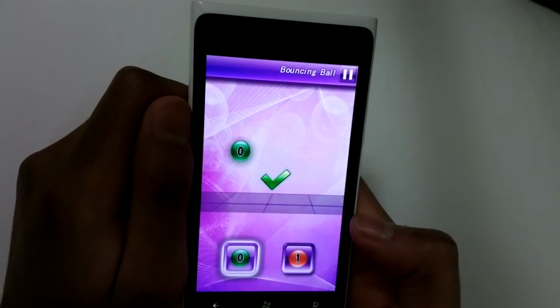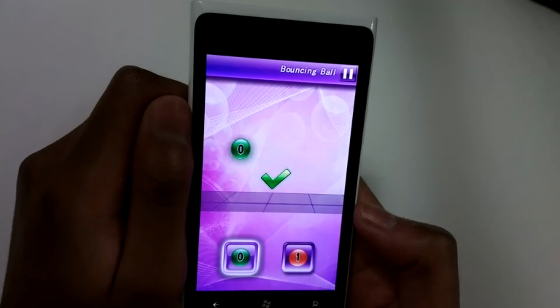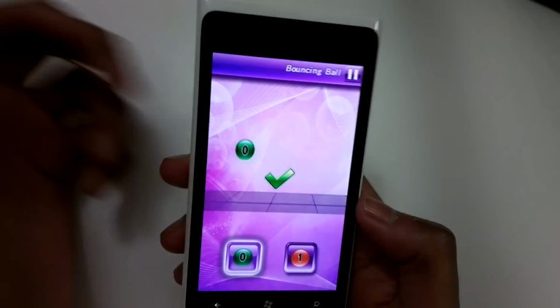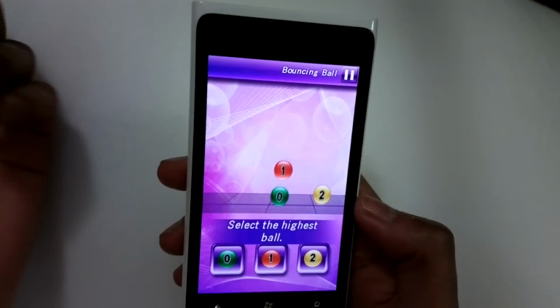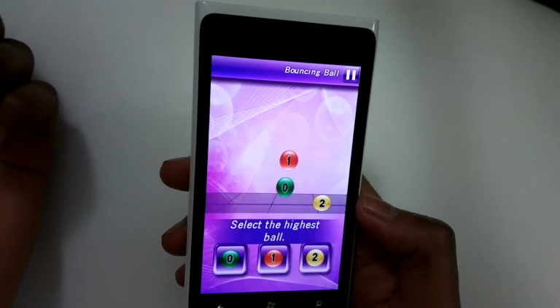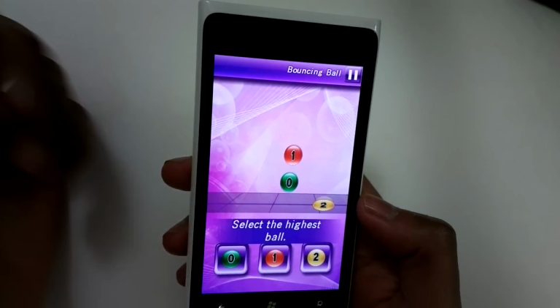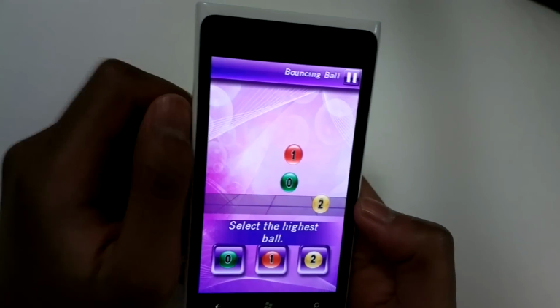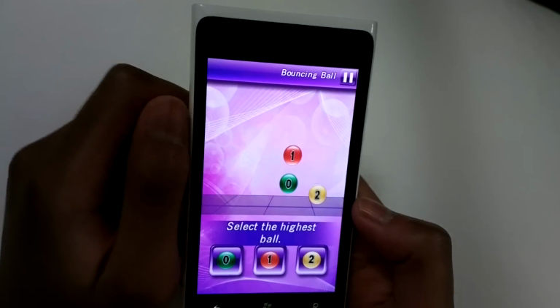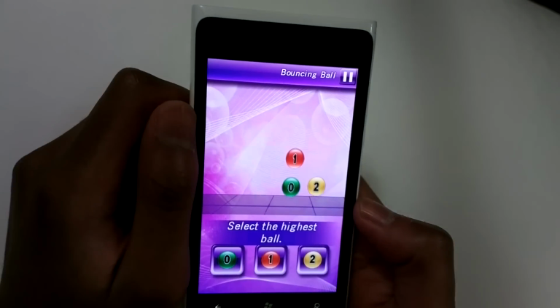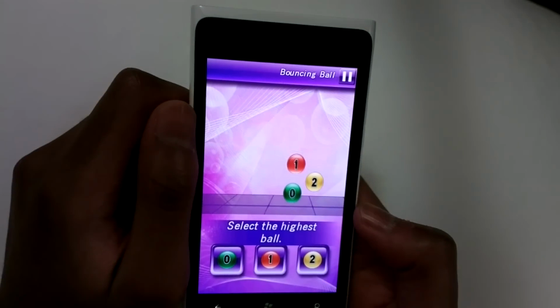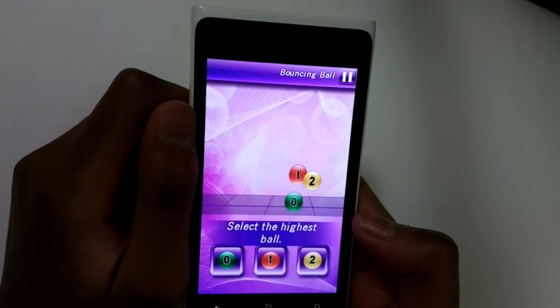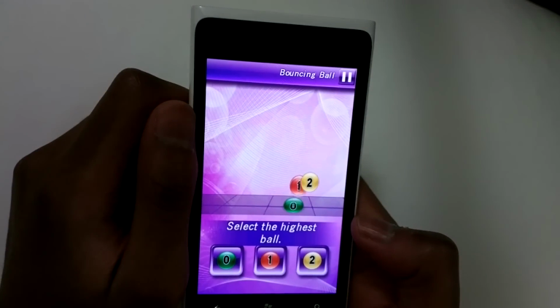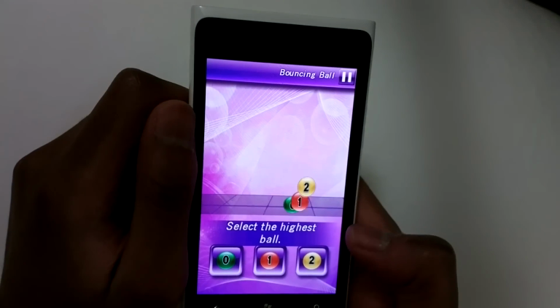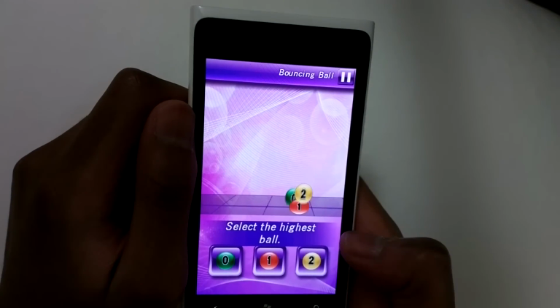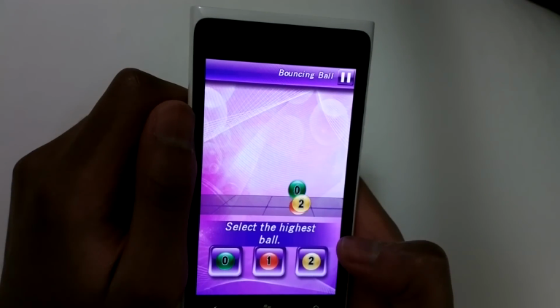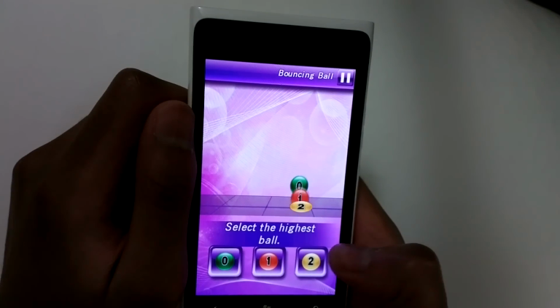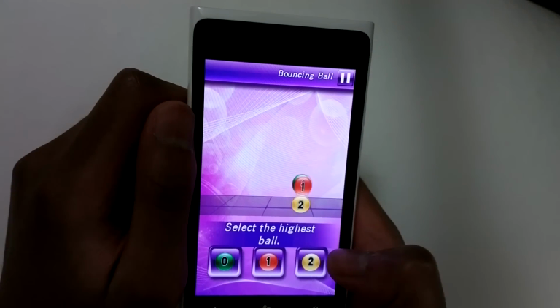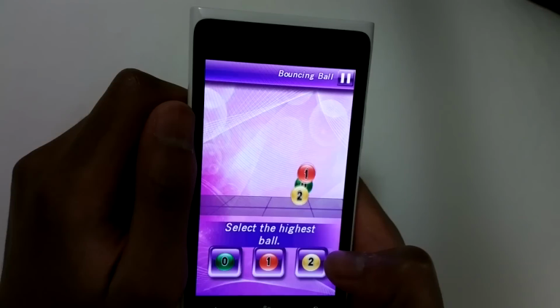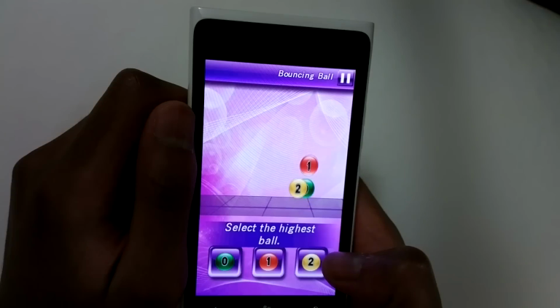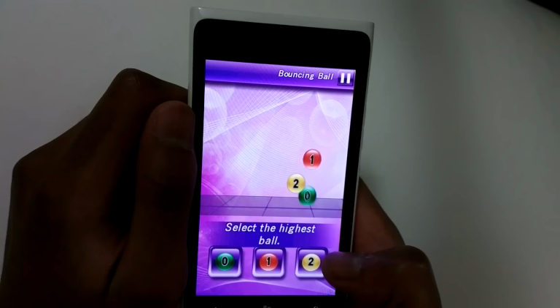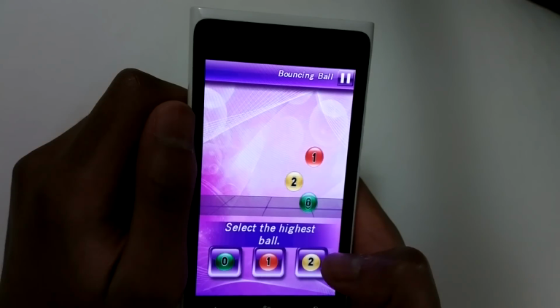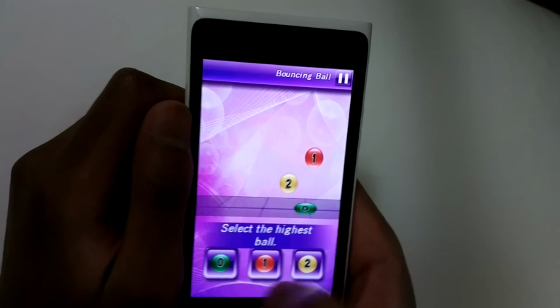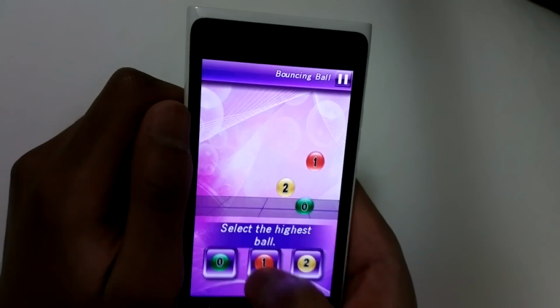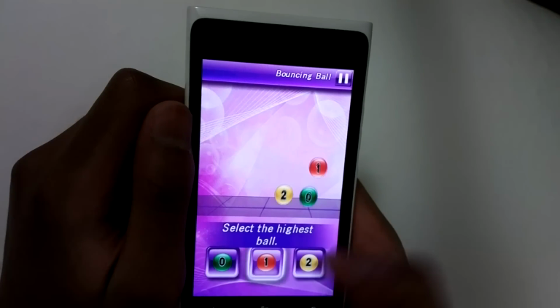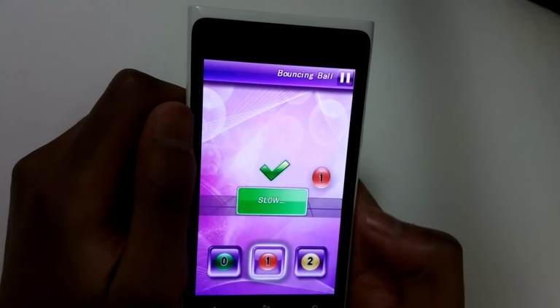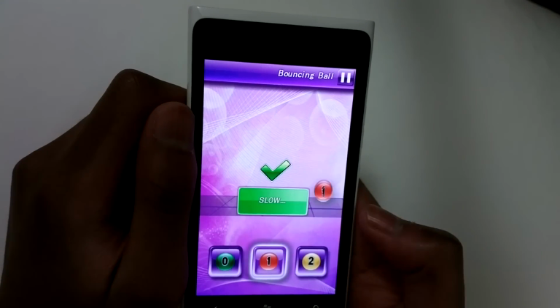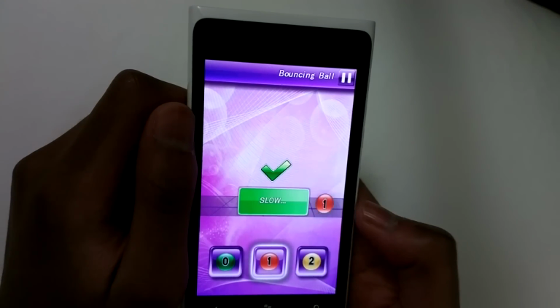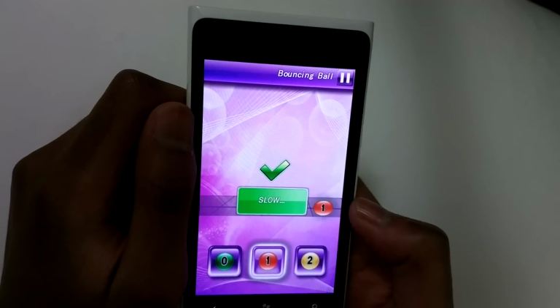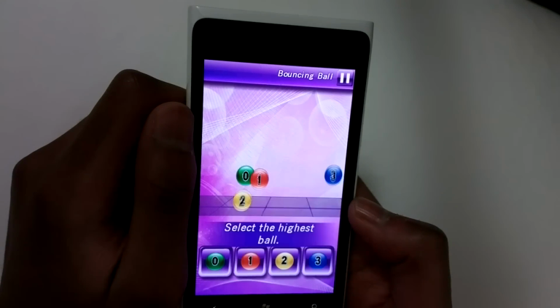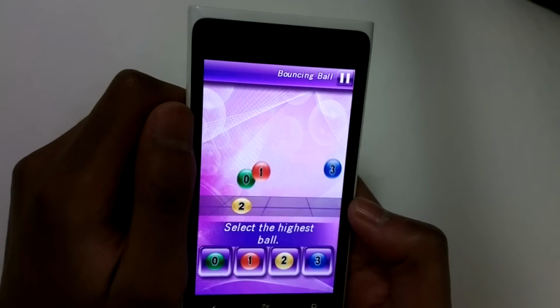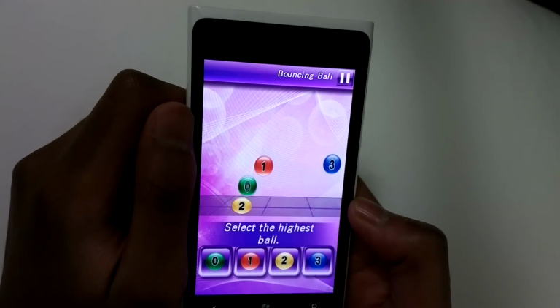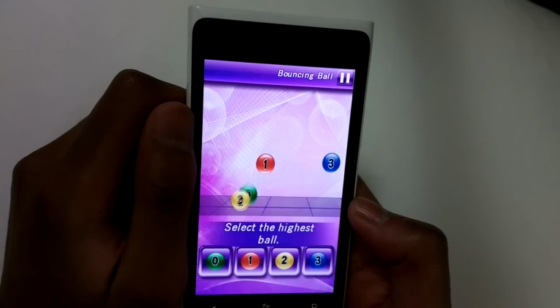So picking the one which is bouncing the highest, which is bouncing the highest.